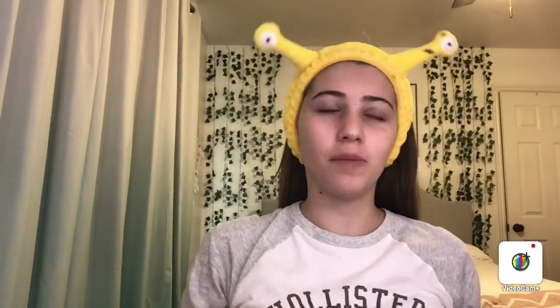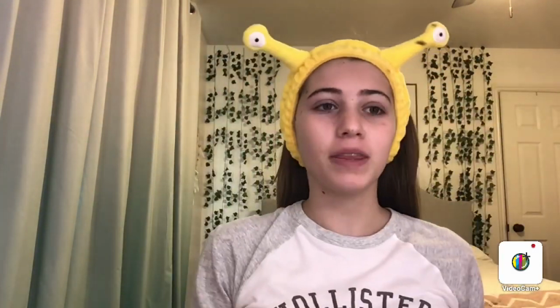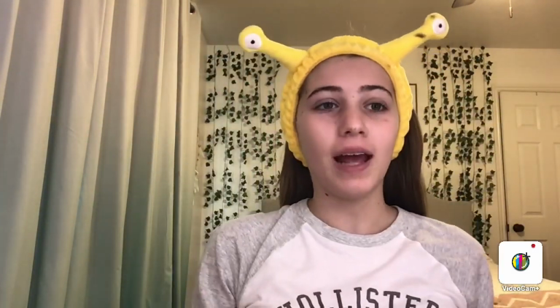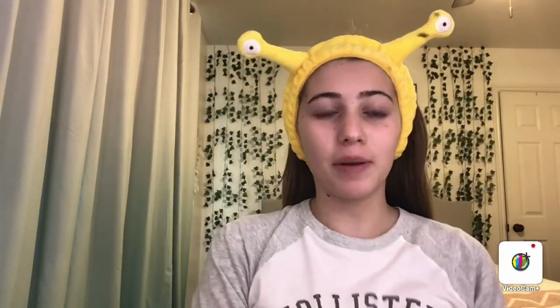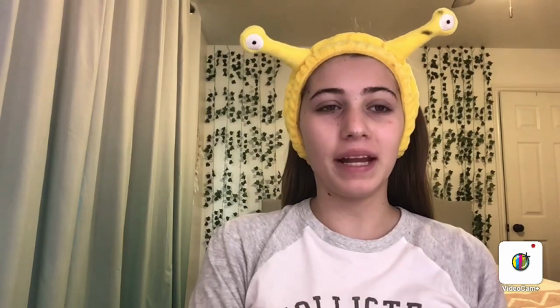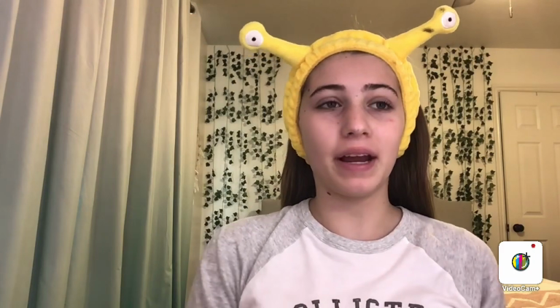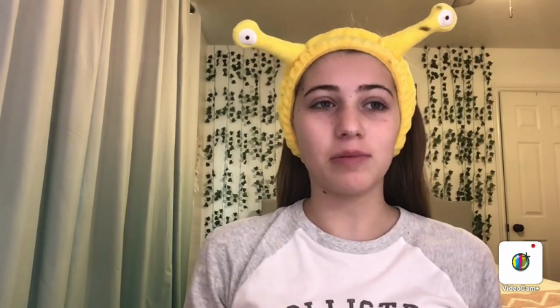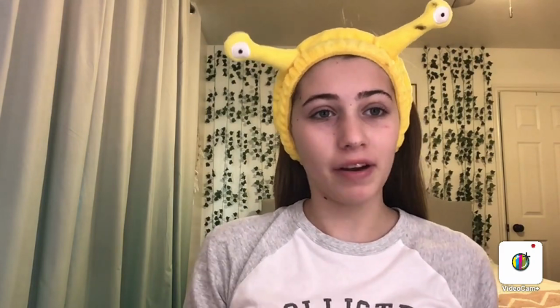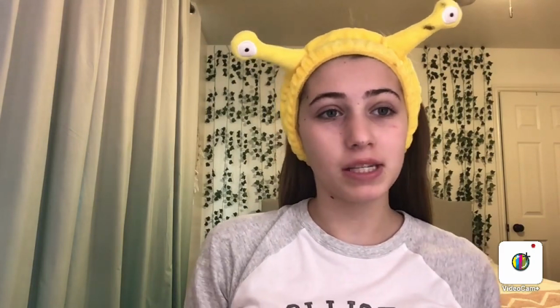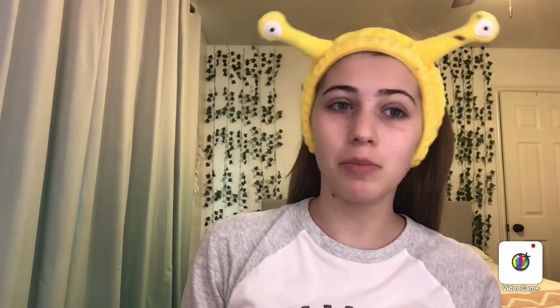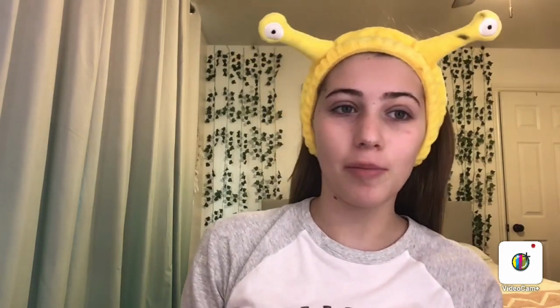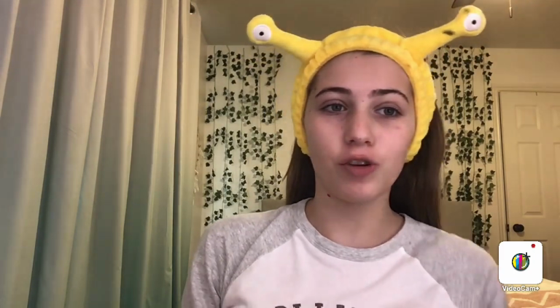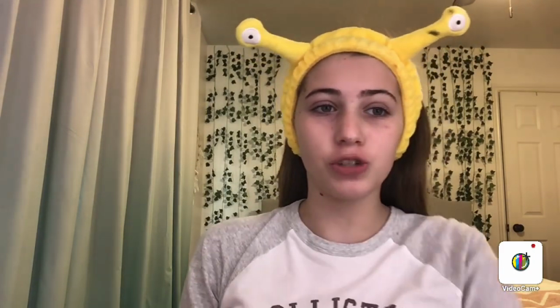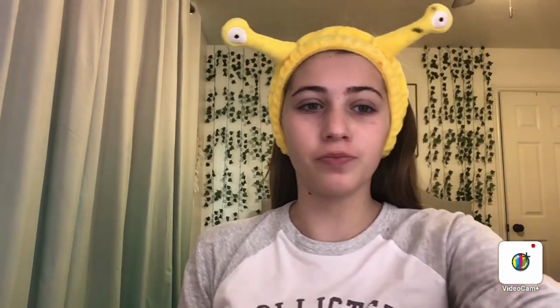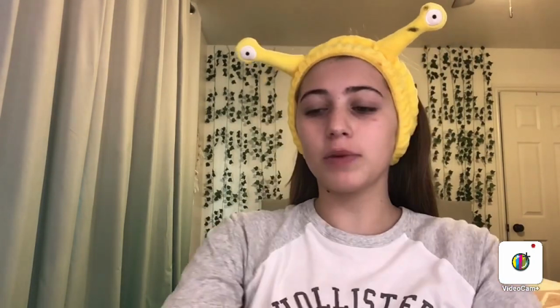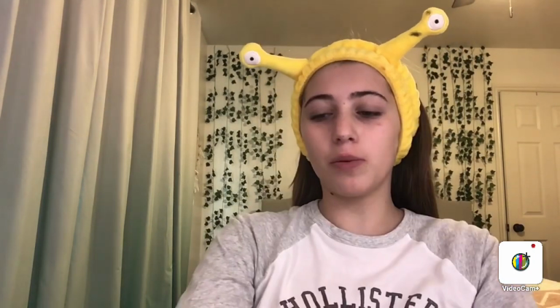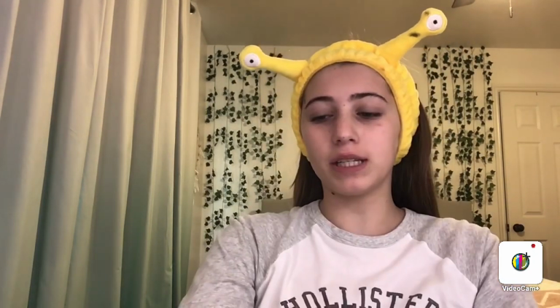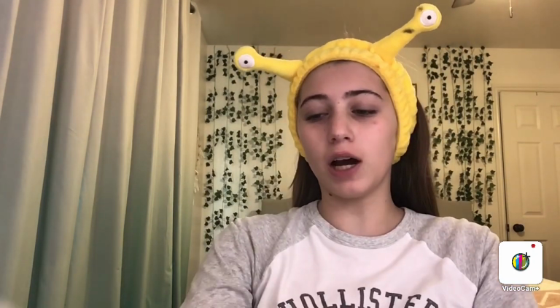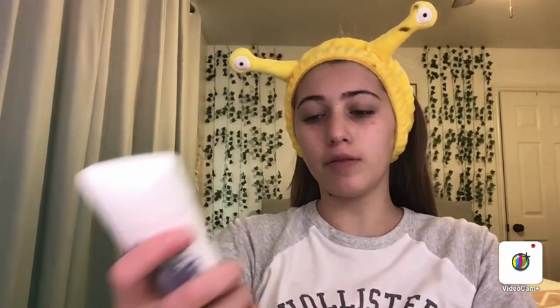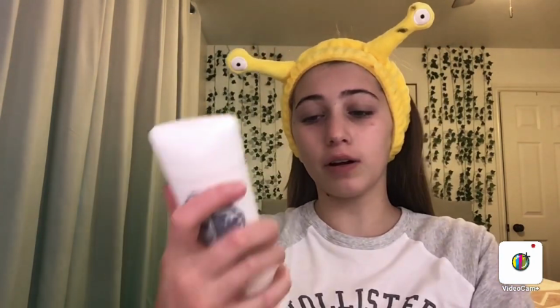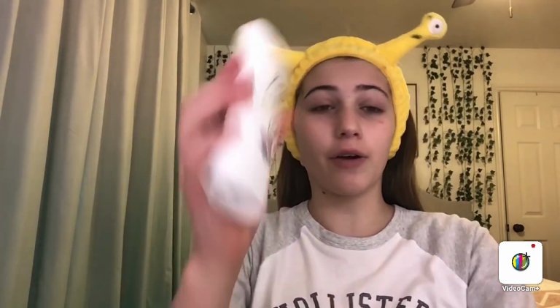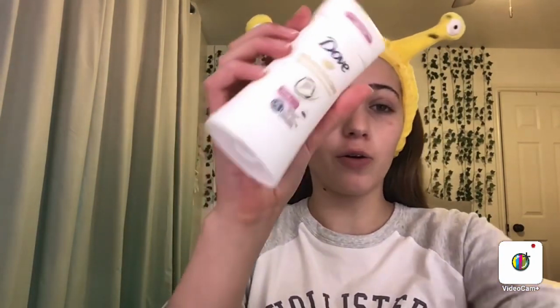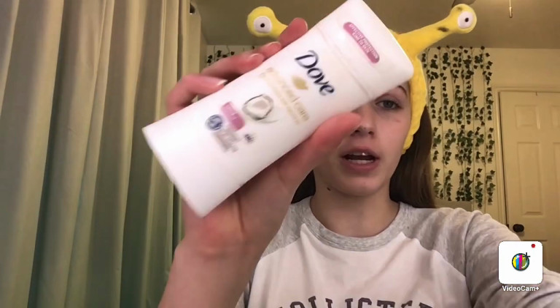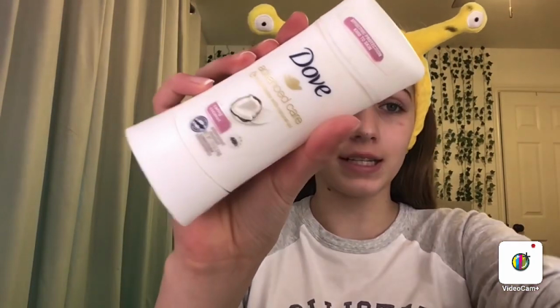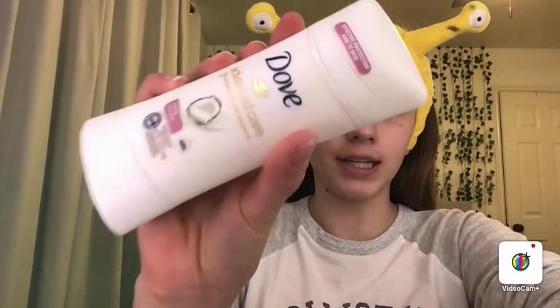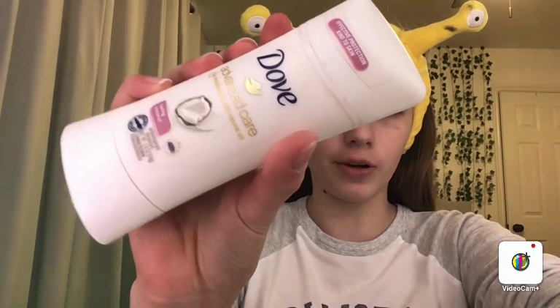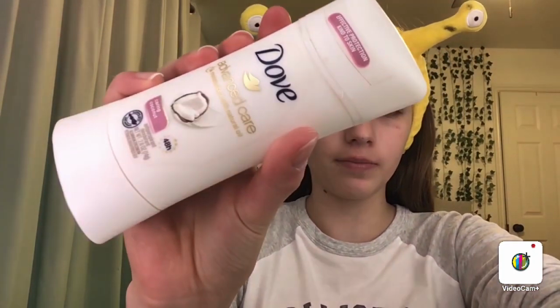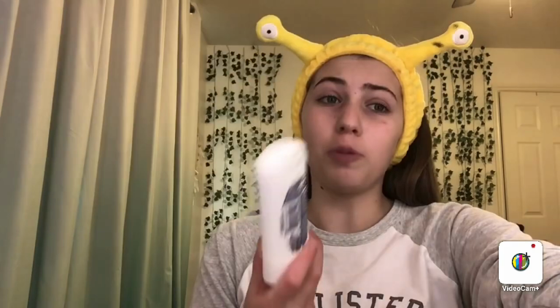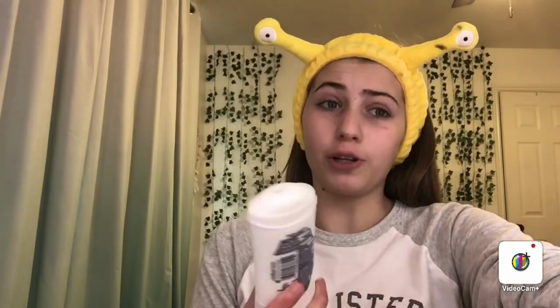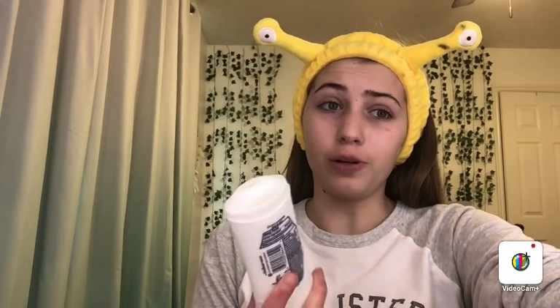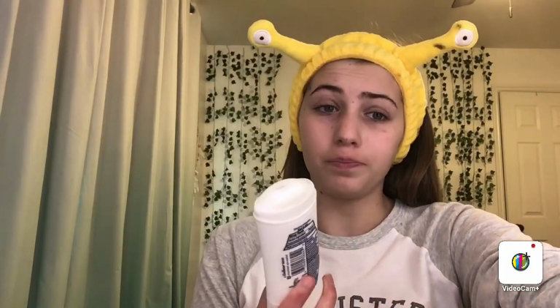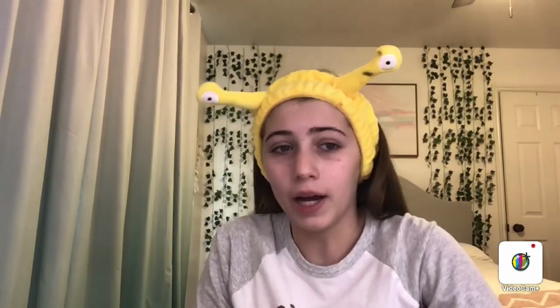Today's video I'm gonna be getting ready because my friend is gonna be coming over soon. I start with this Dove caring coconut scented deodorant — super good.